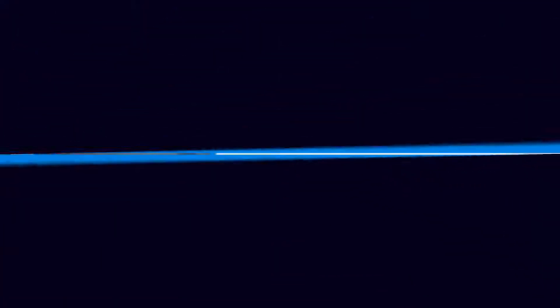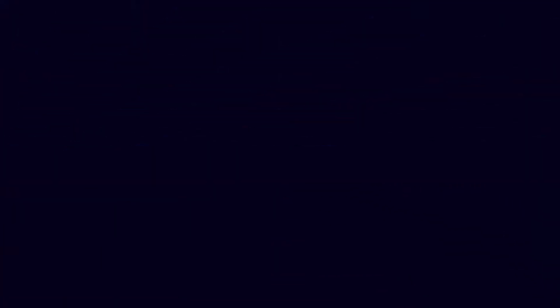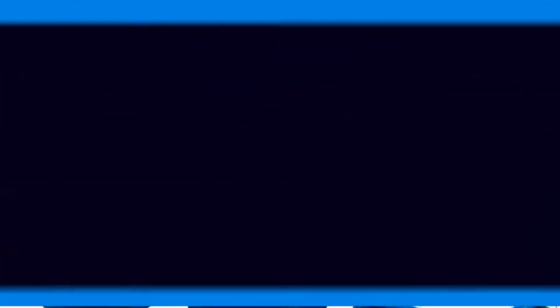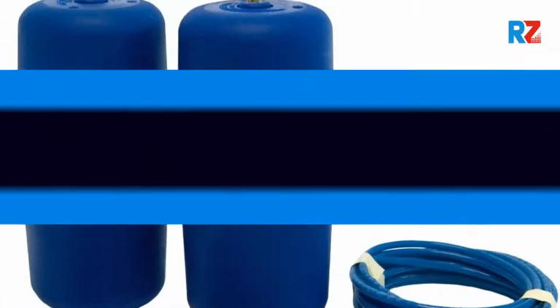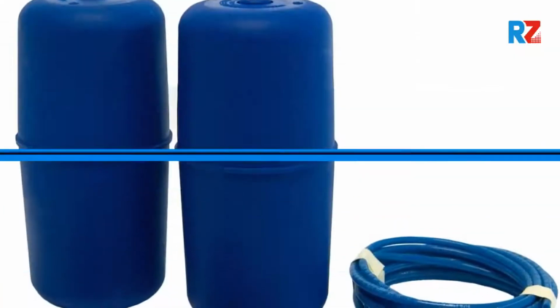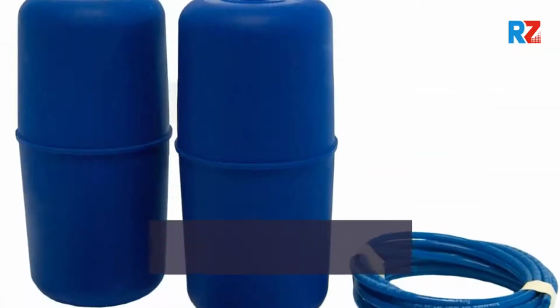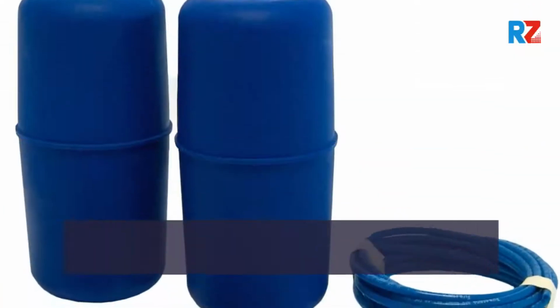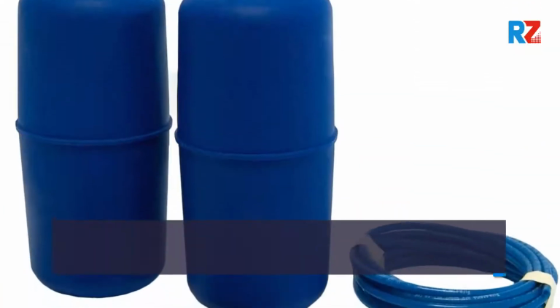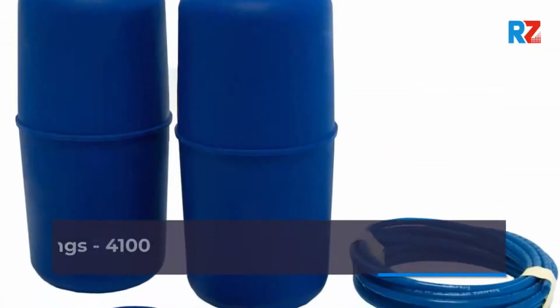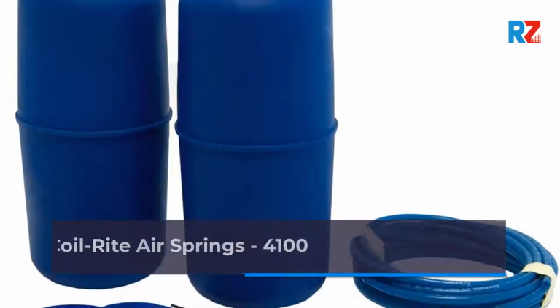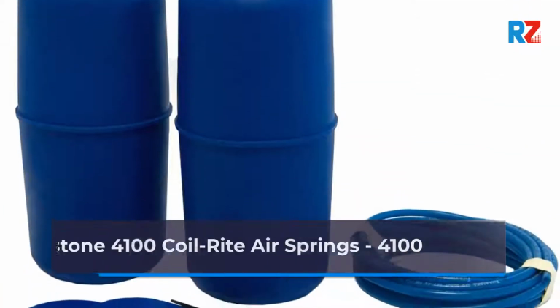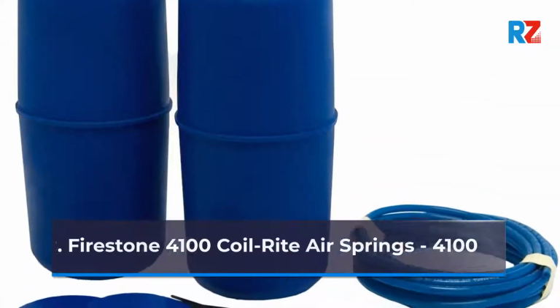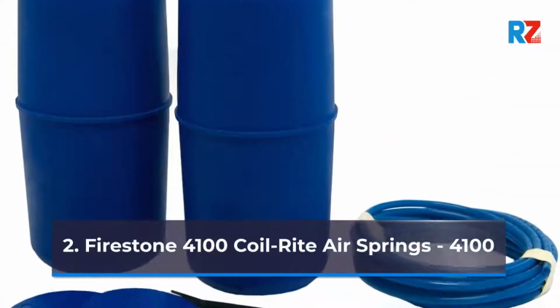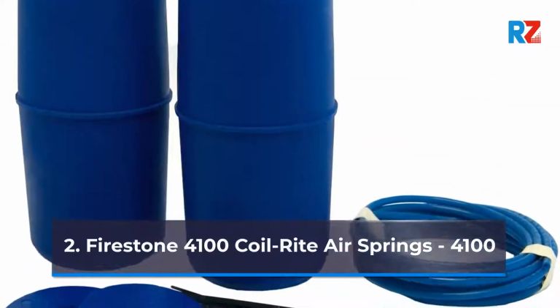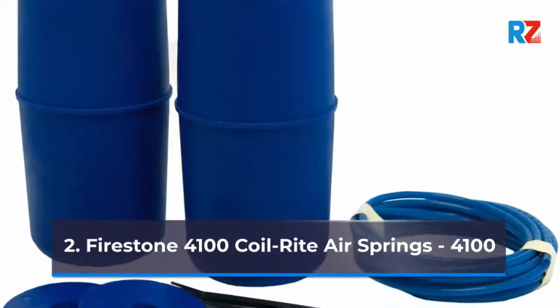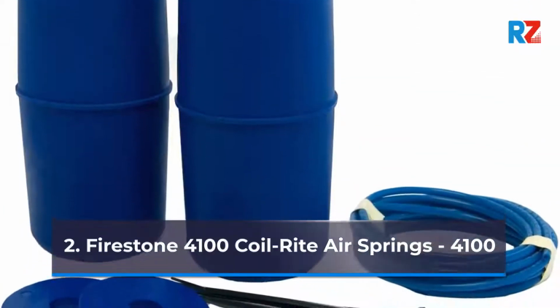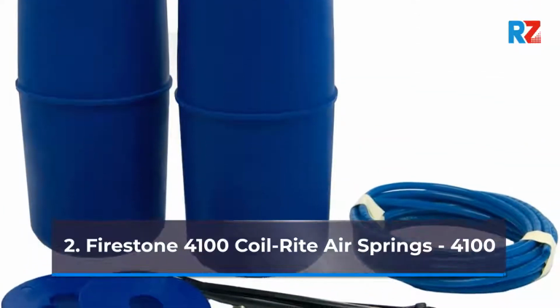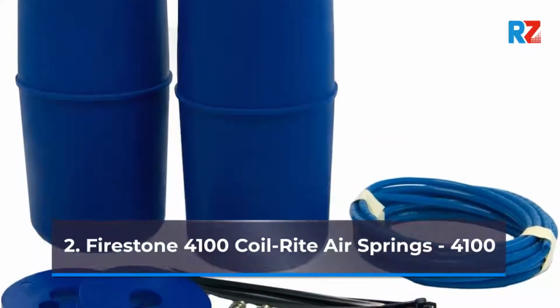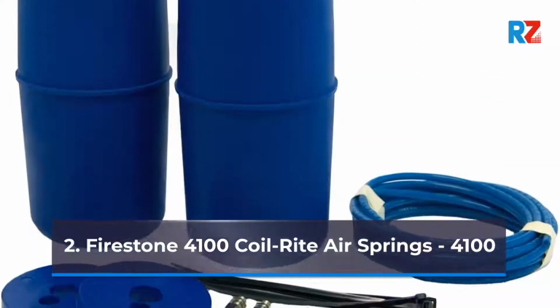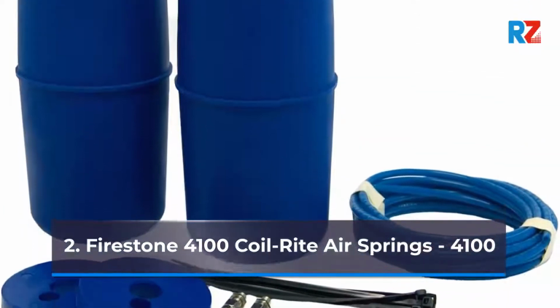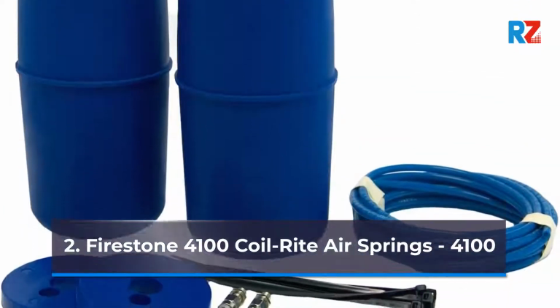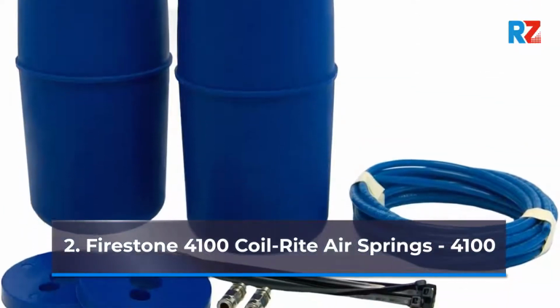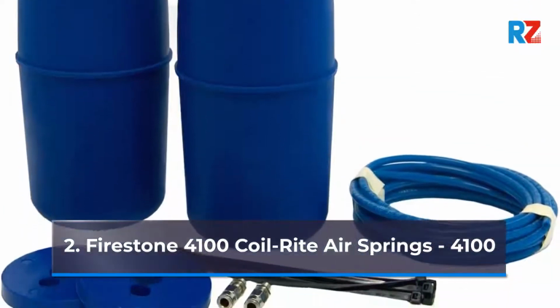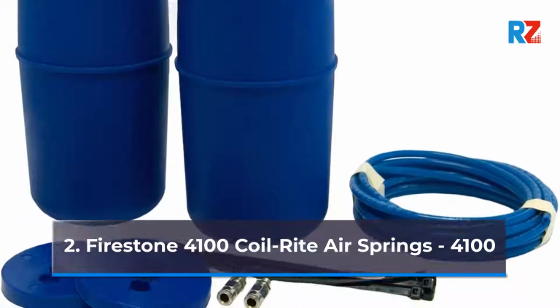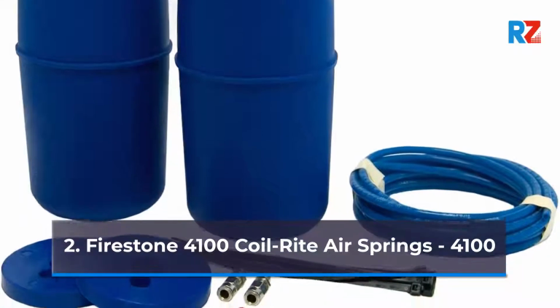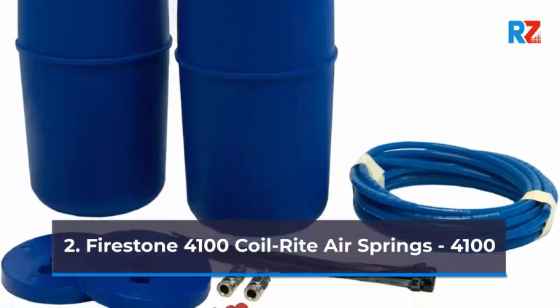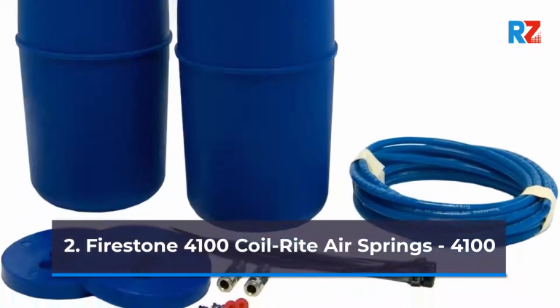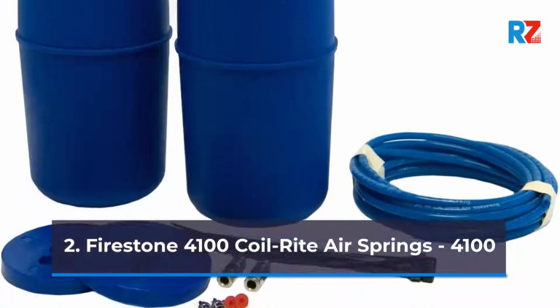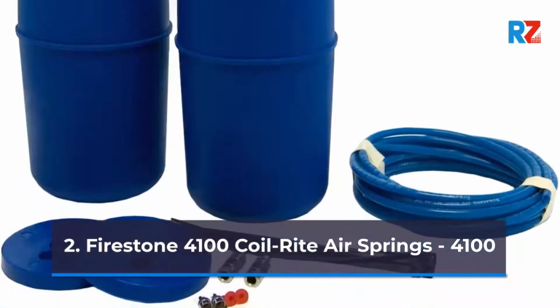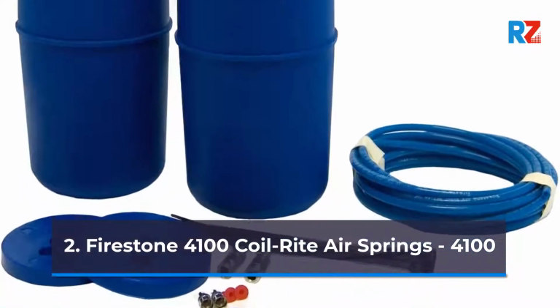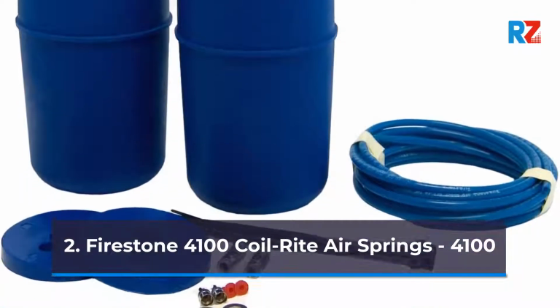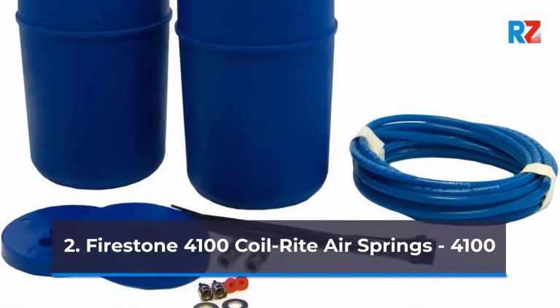2. Fire Stump 4100 Coil-Rite Air Springs, model 4100.